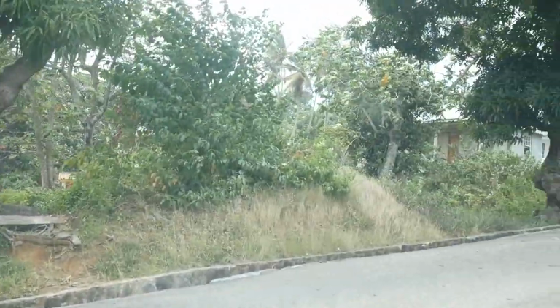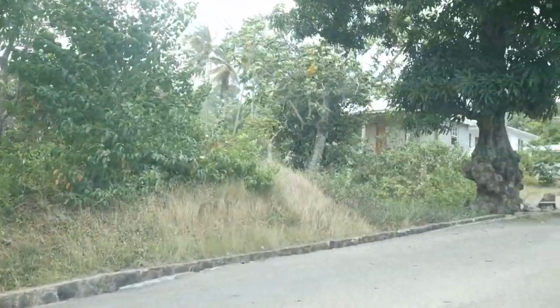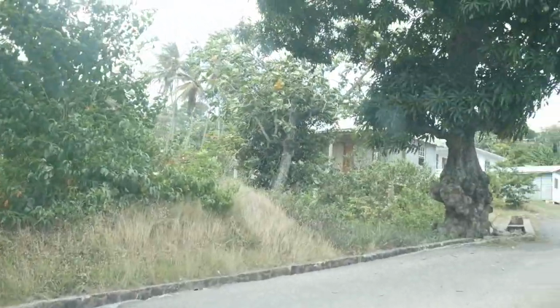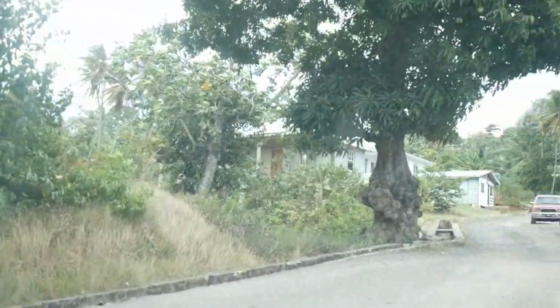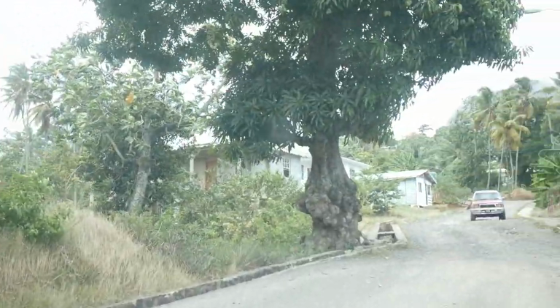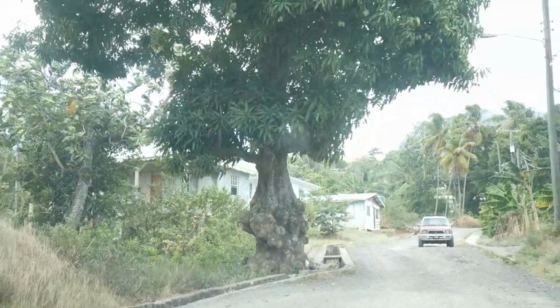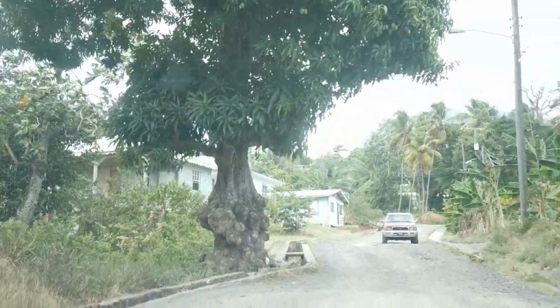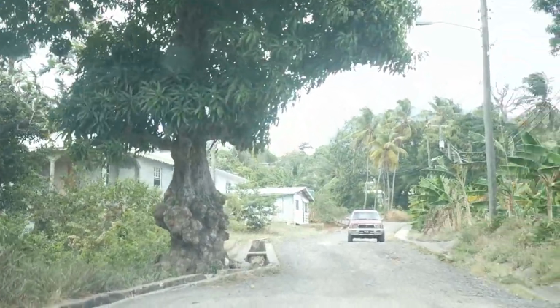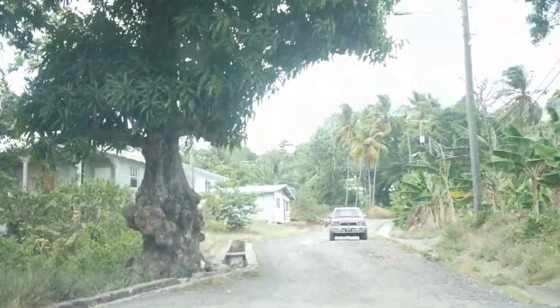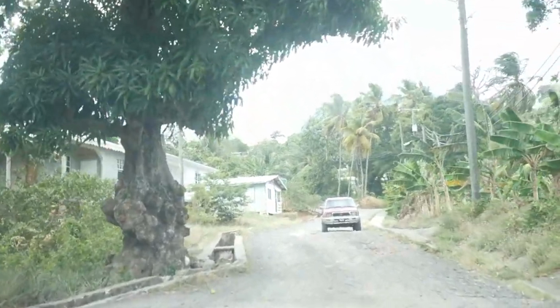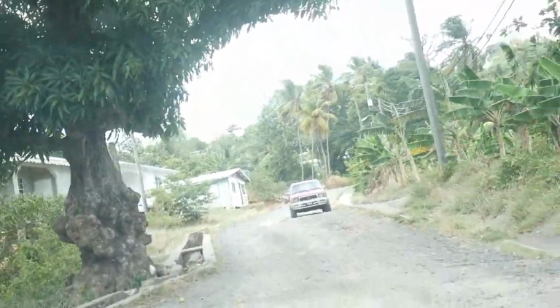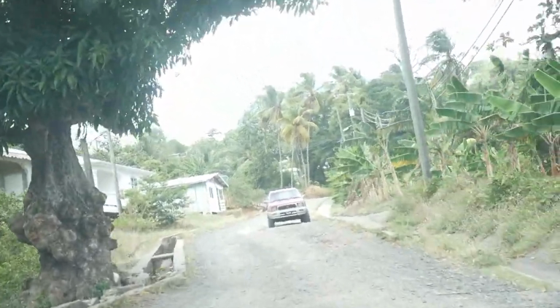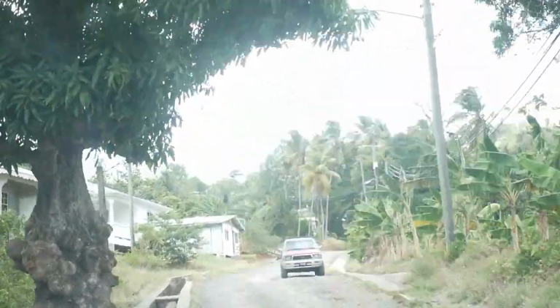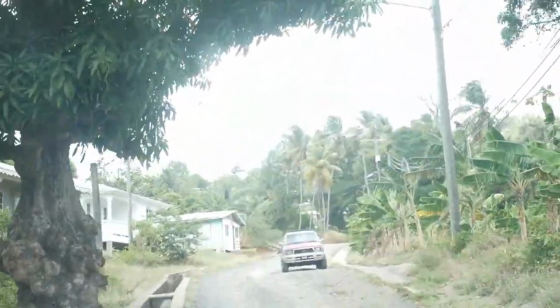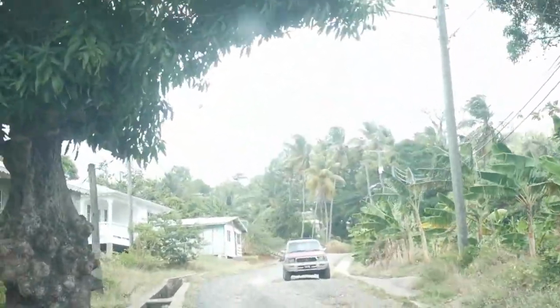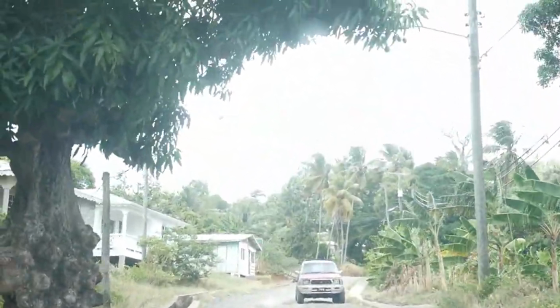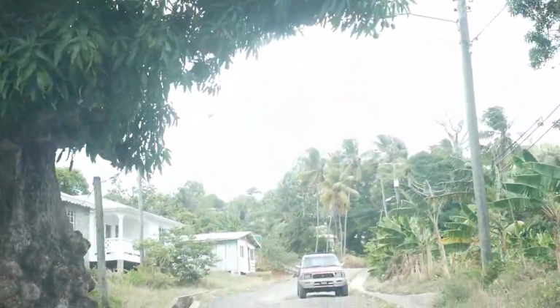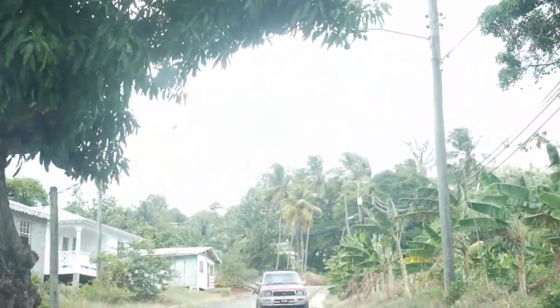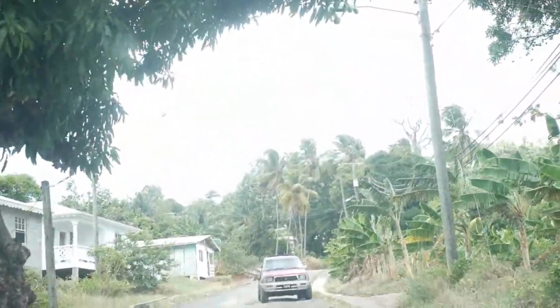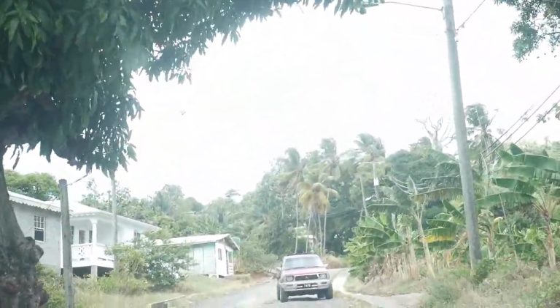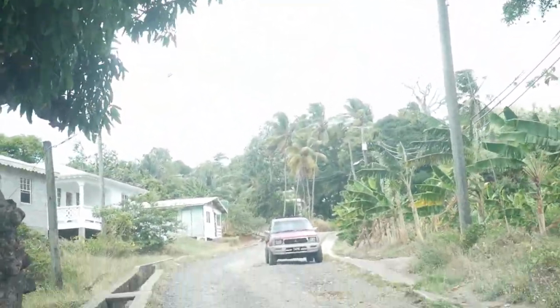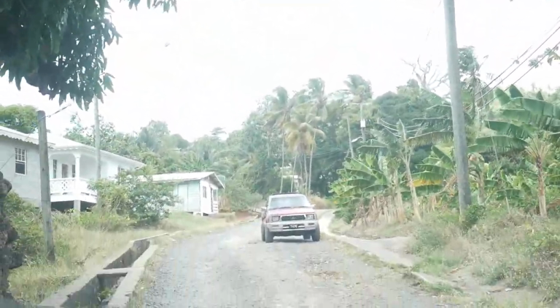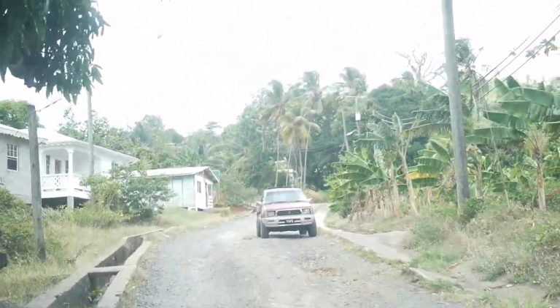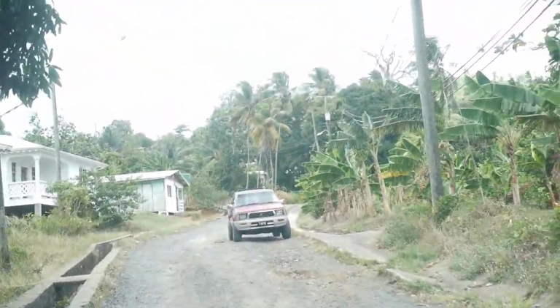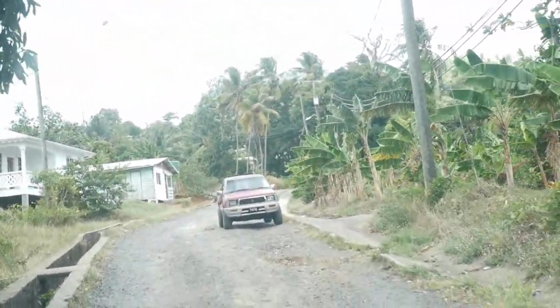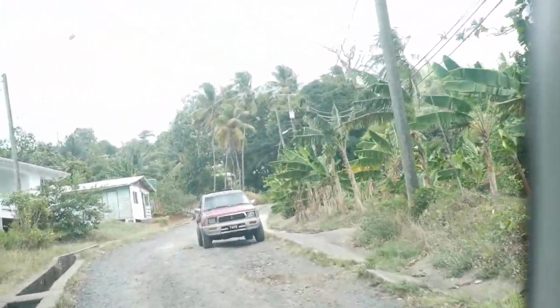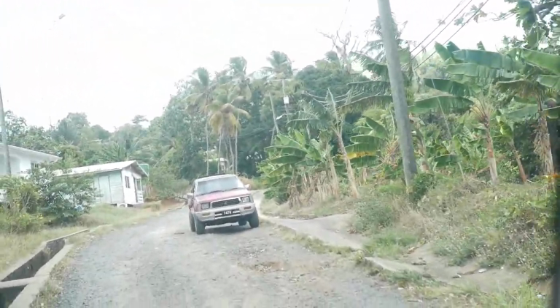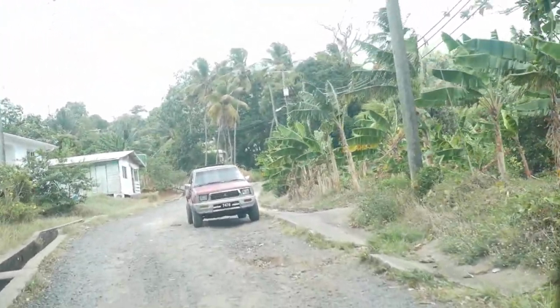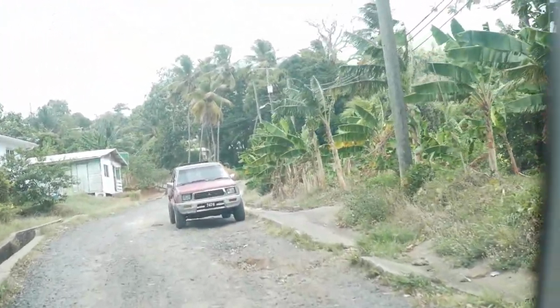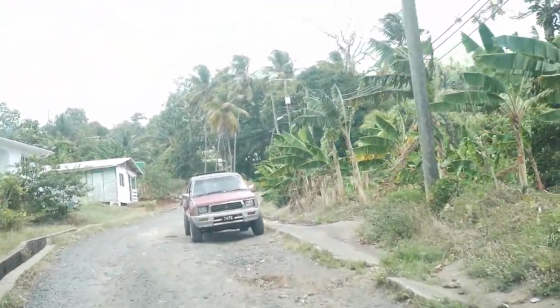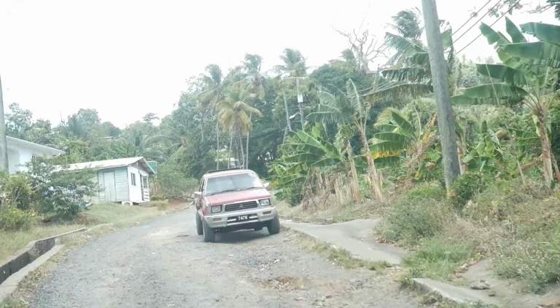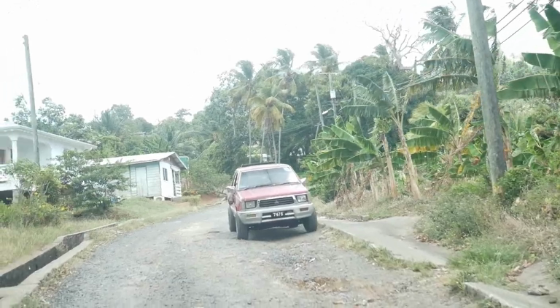This is South Ferguson. Now that road used to be such a nice road and now it is messed up.